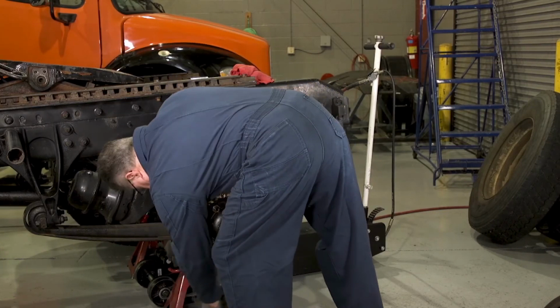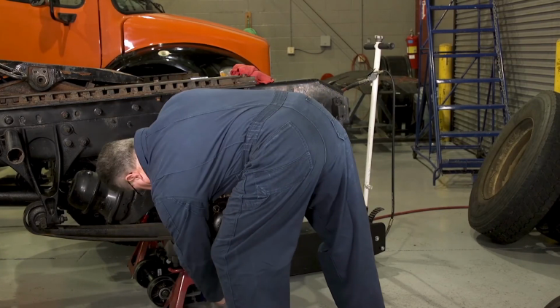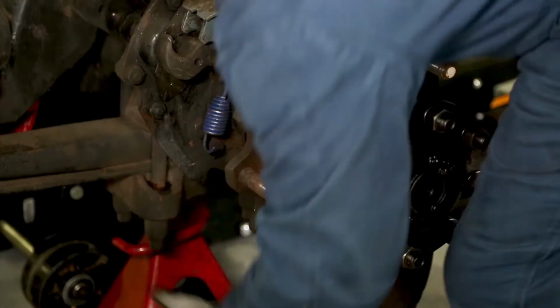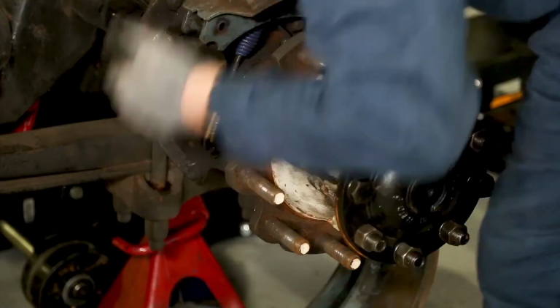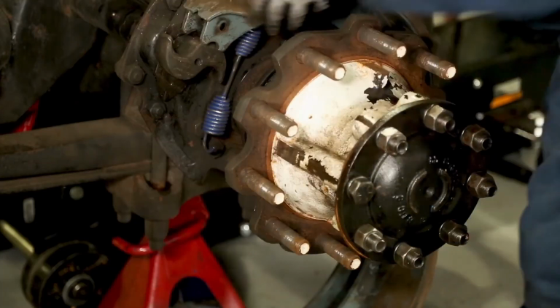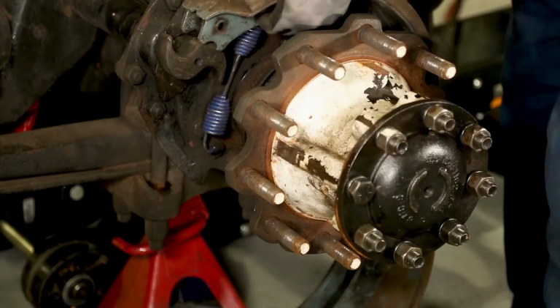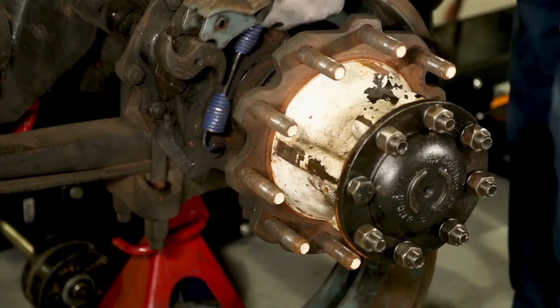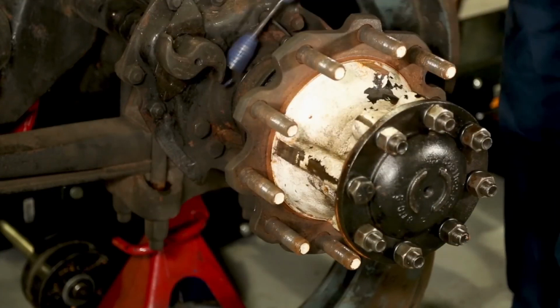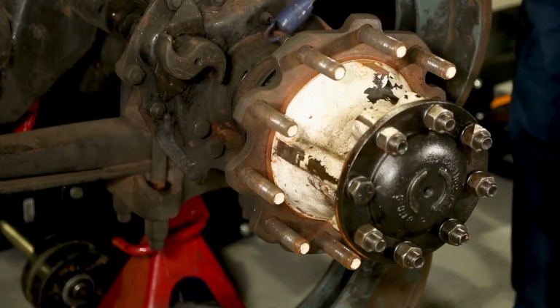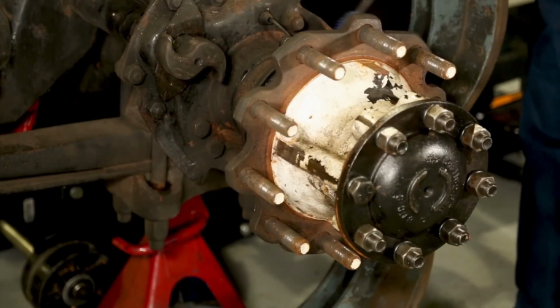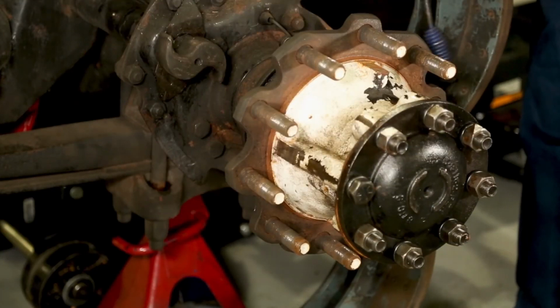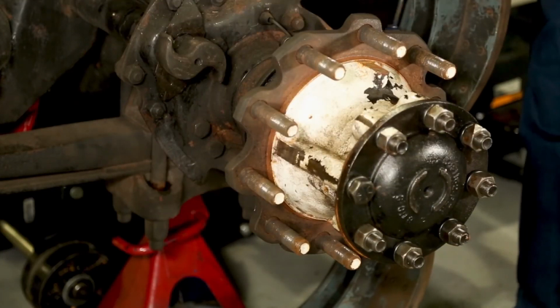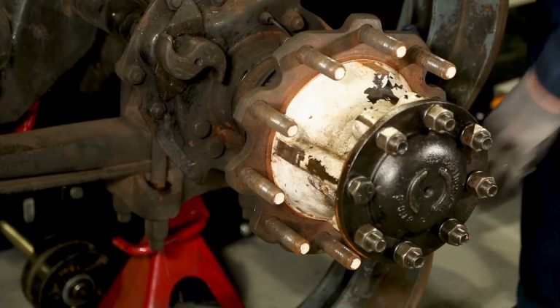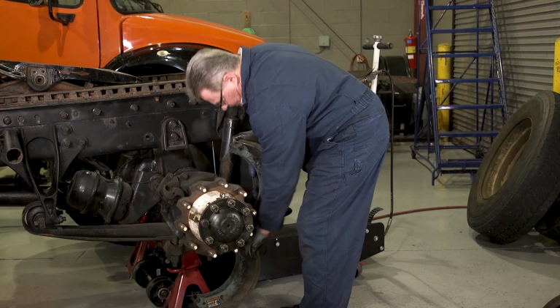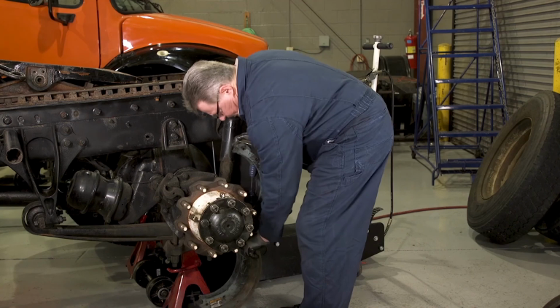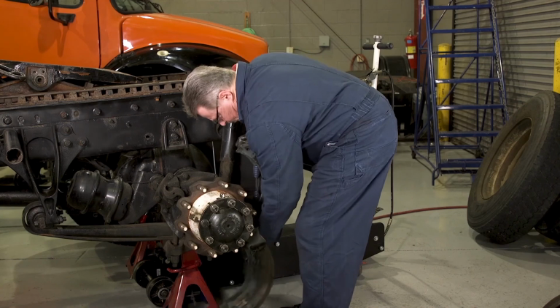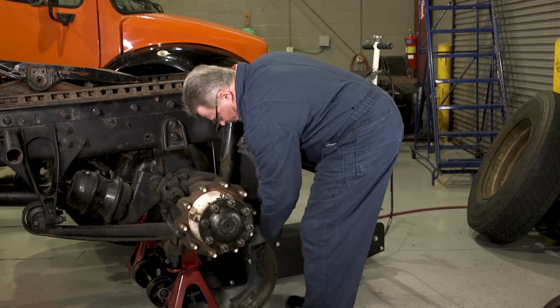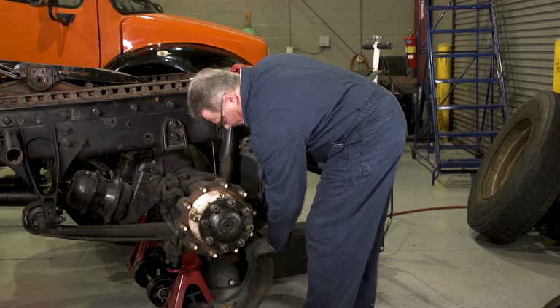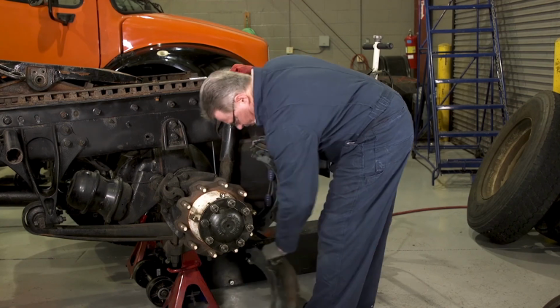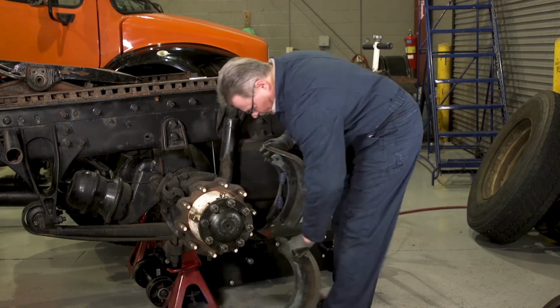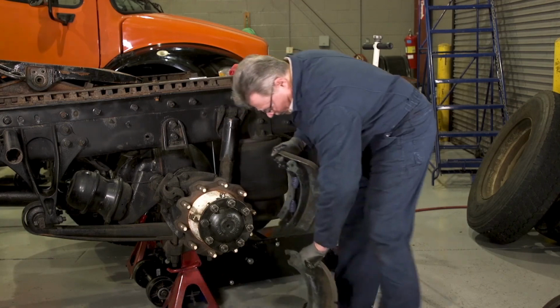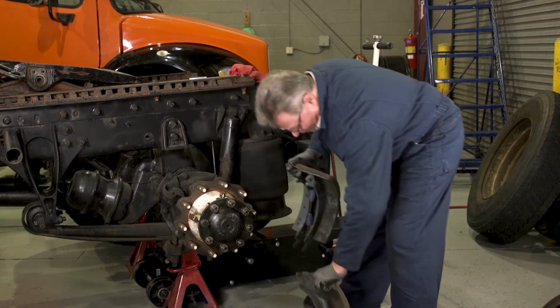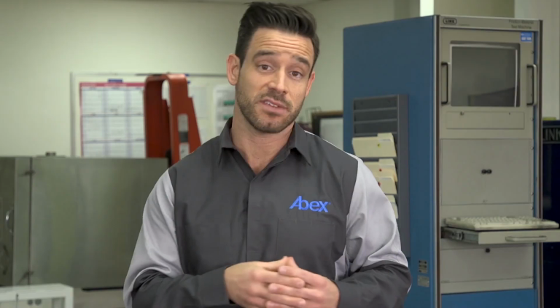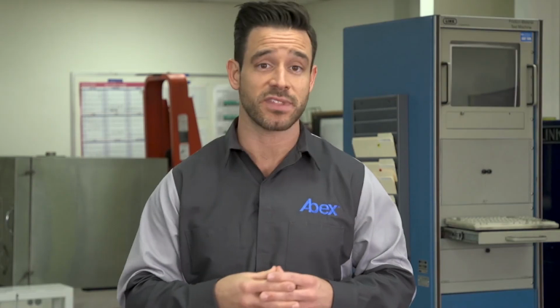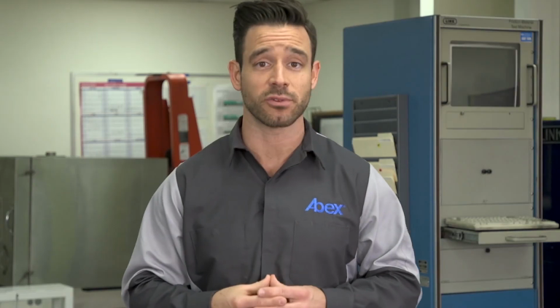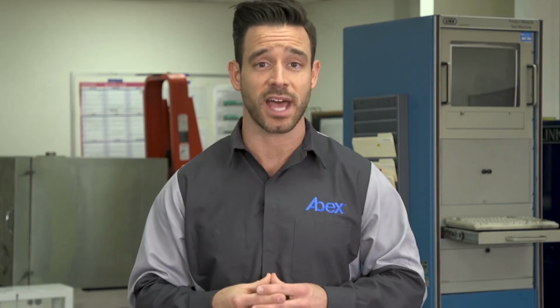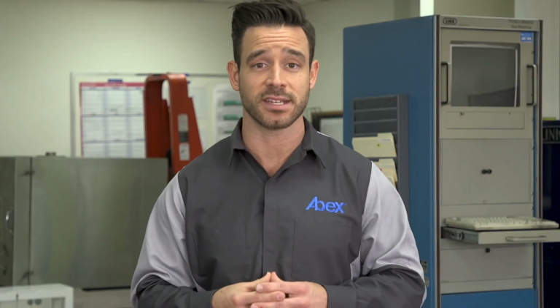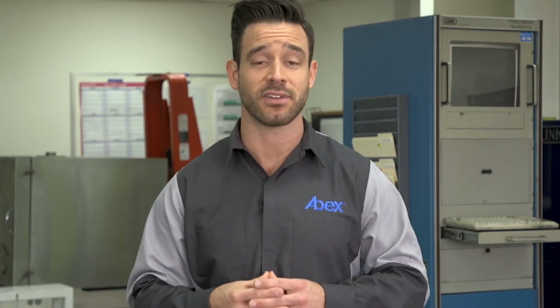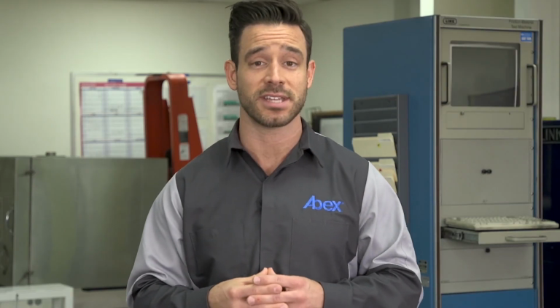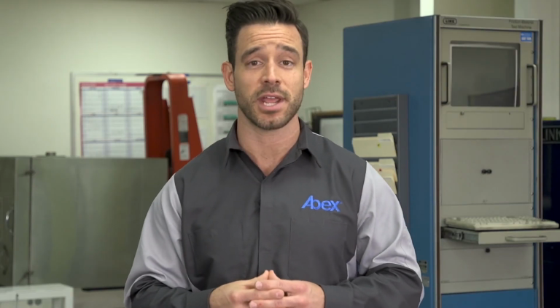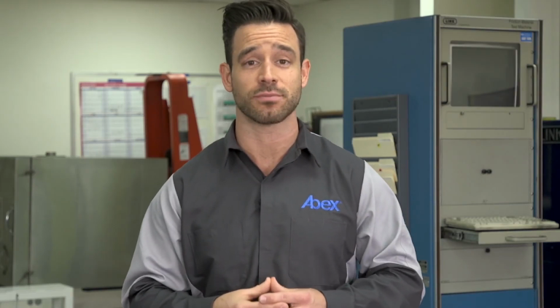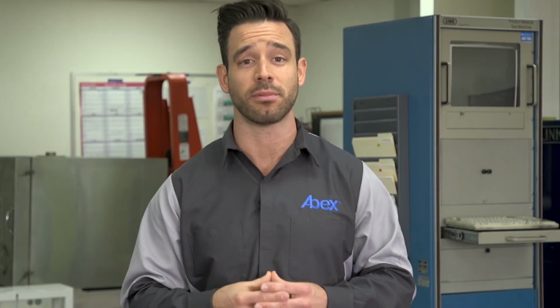After you install a new seal, remember to replace the linings on both sides of the axle to maintain brake balance, even if that other side didn't have a contamination problem.